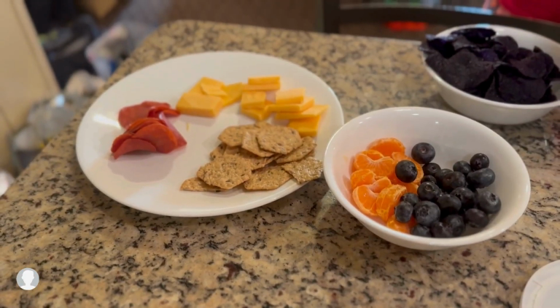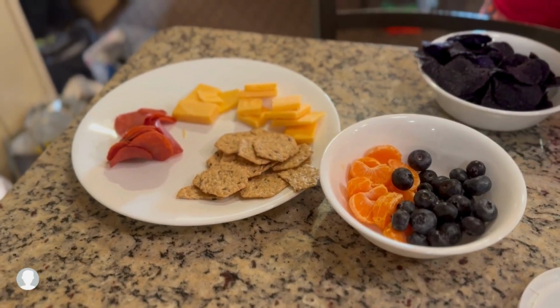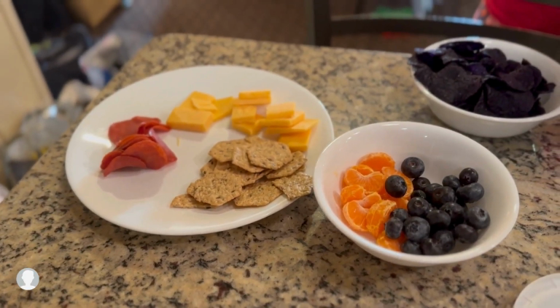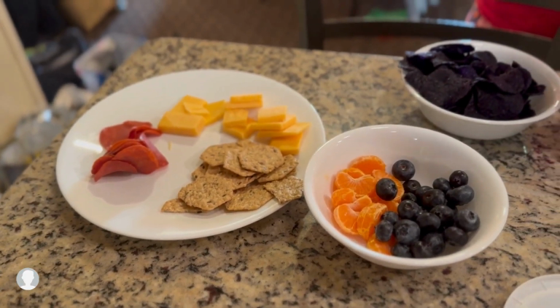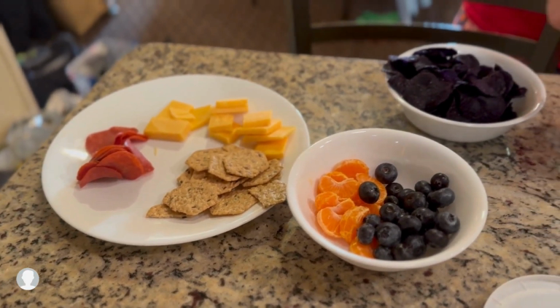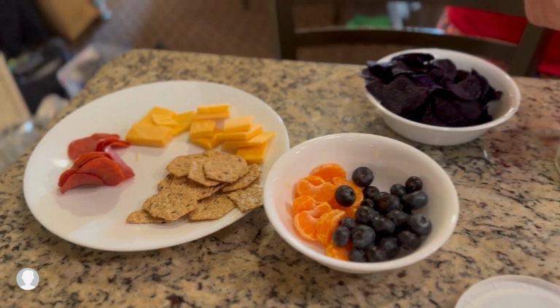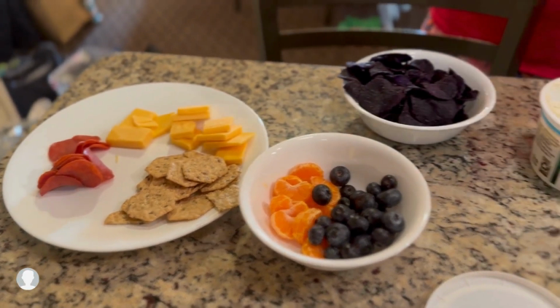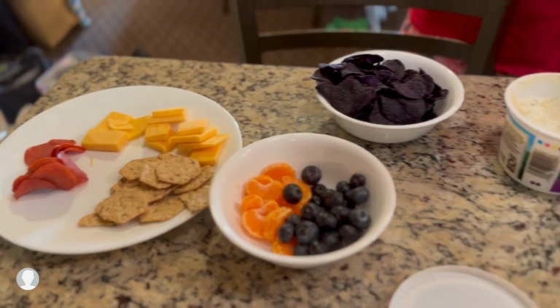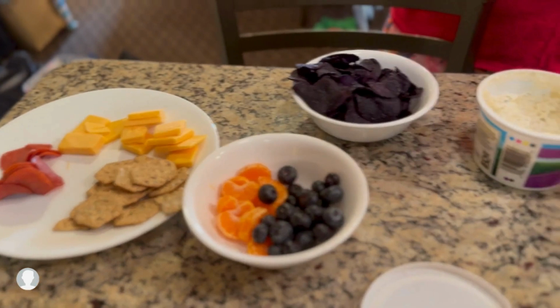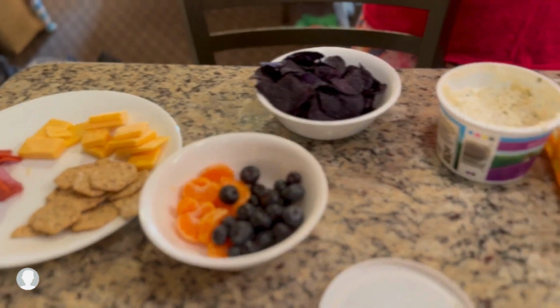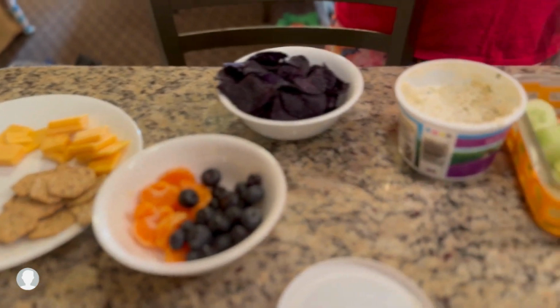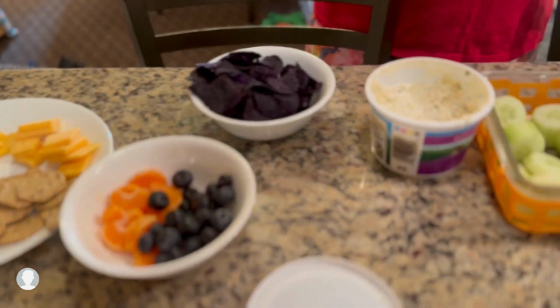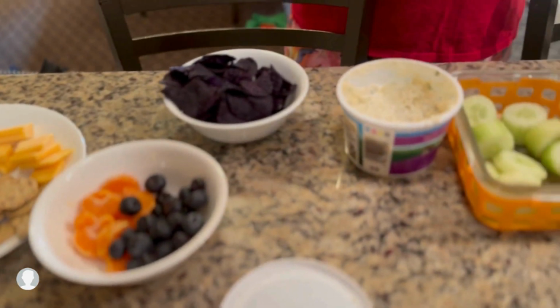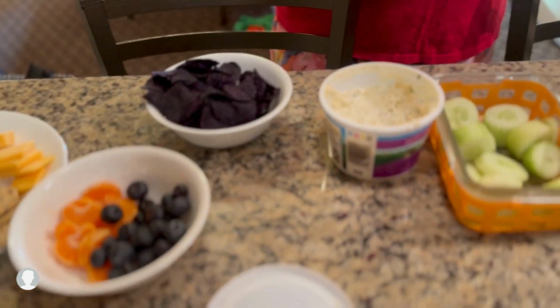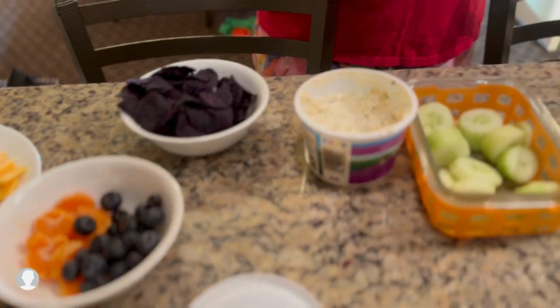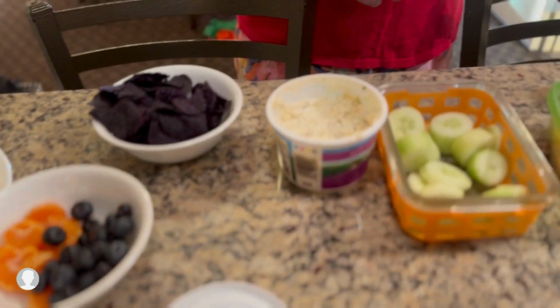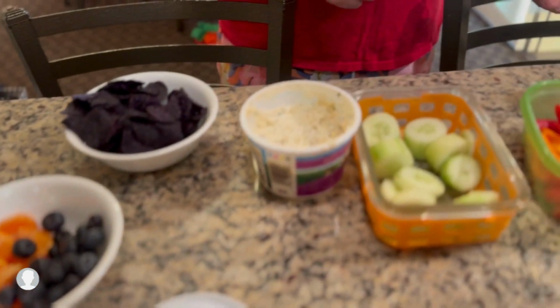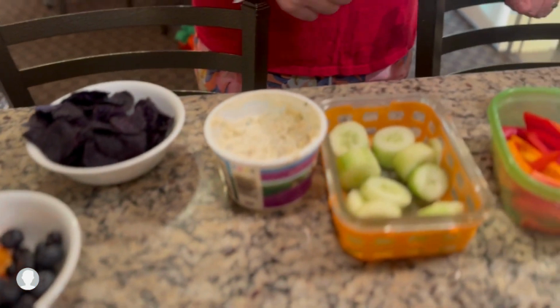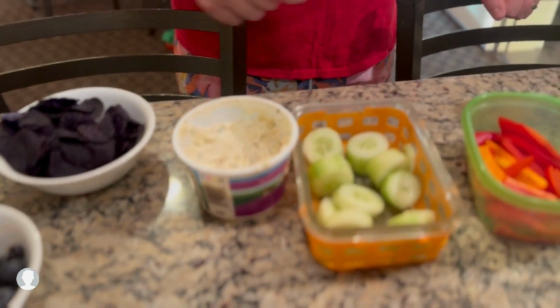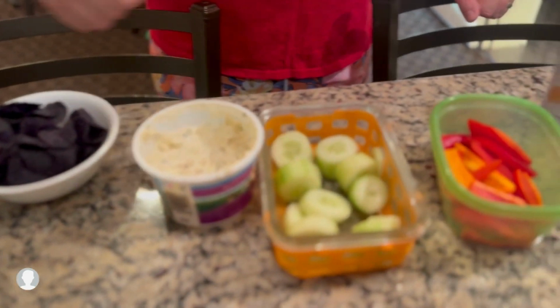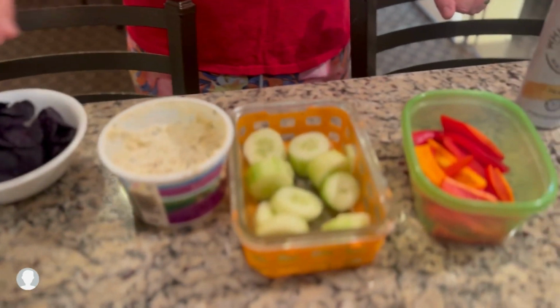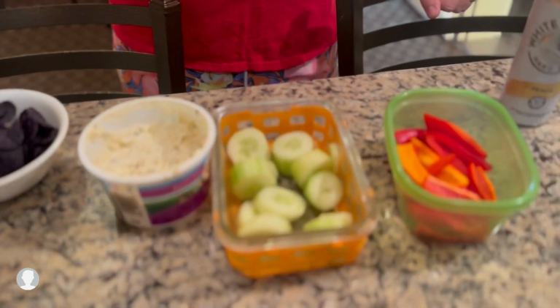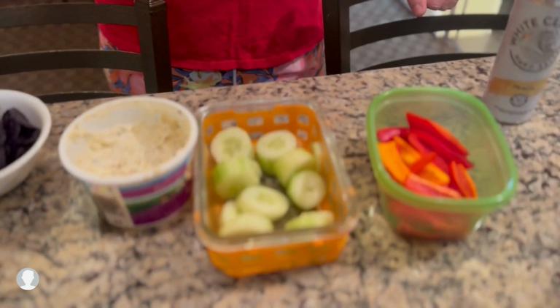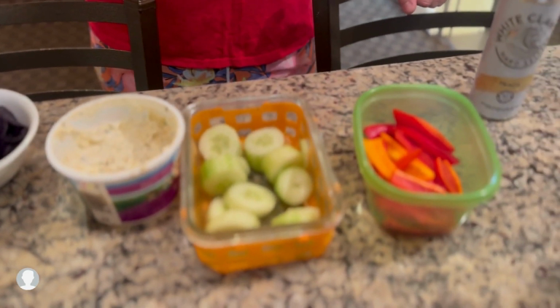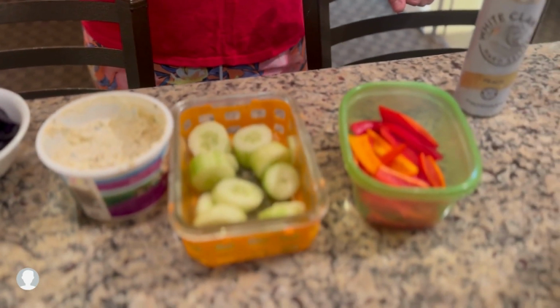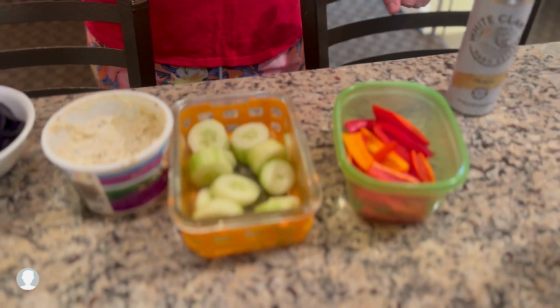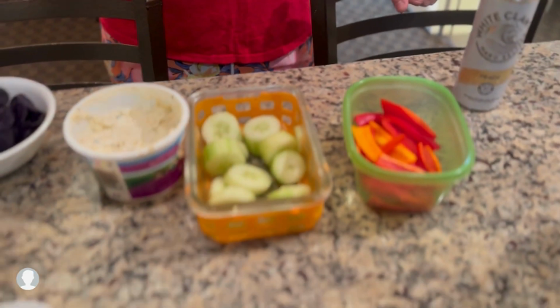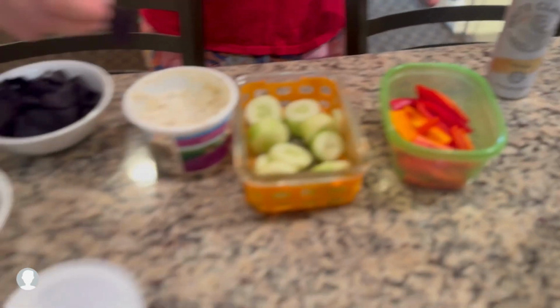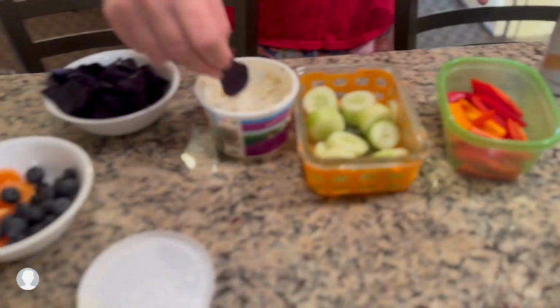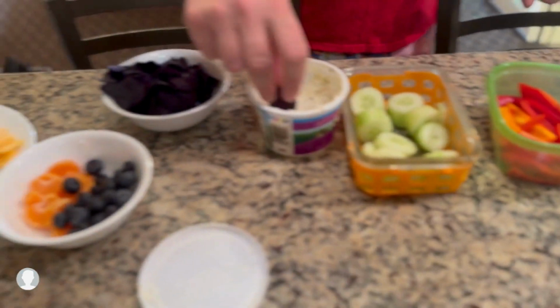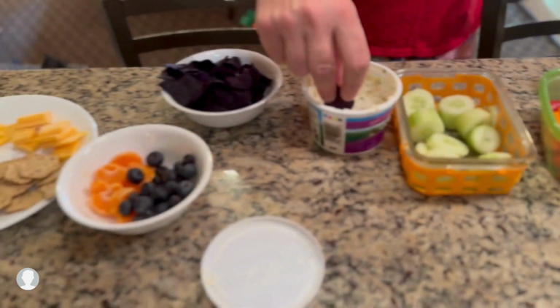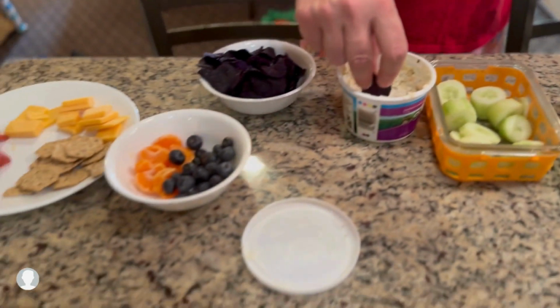Look at this awesome spread we have right here for the hungry swimmers to come back to.